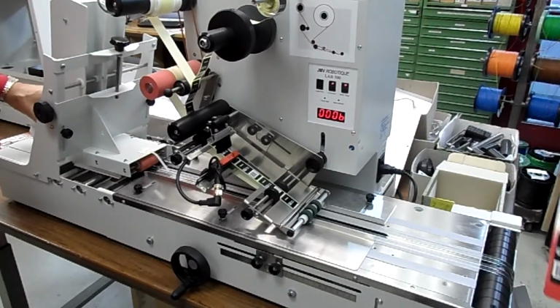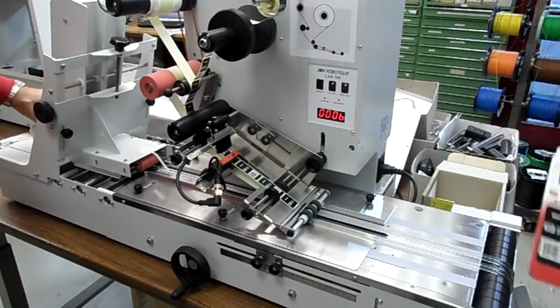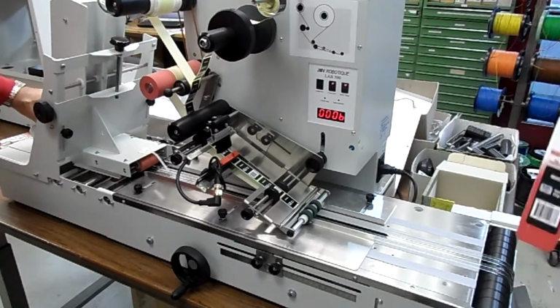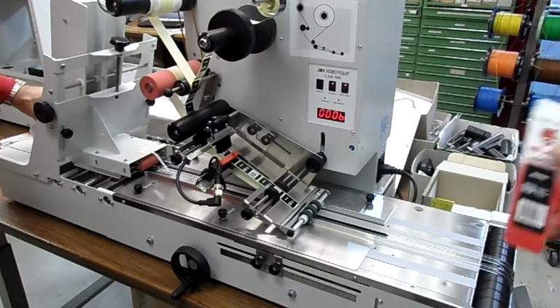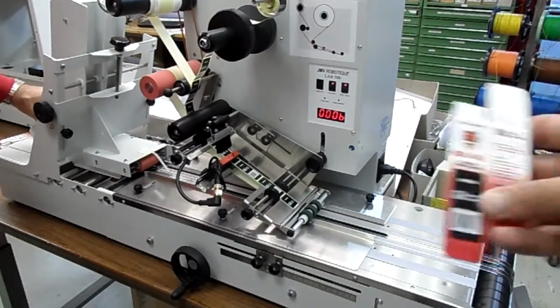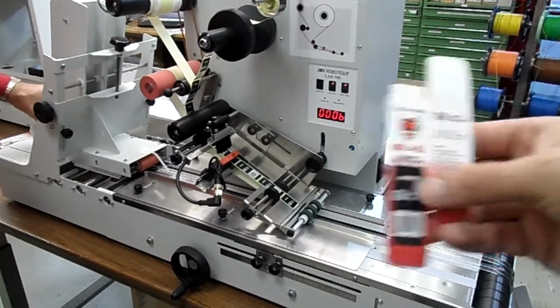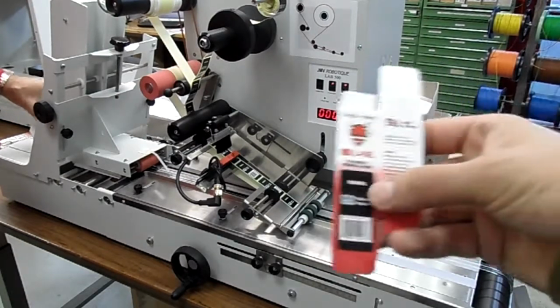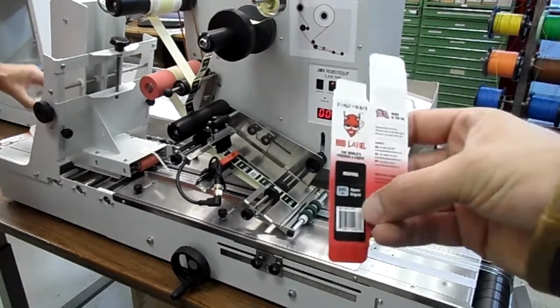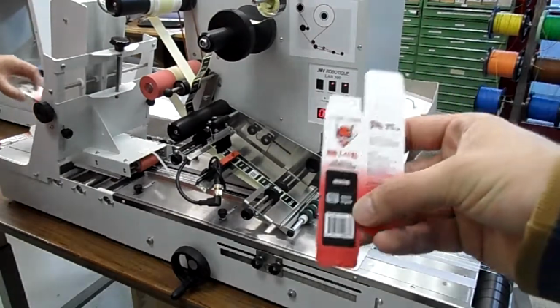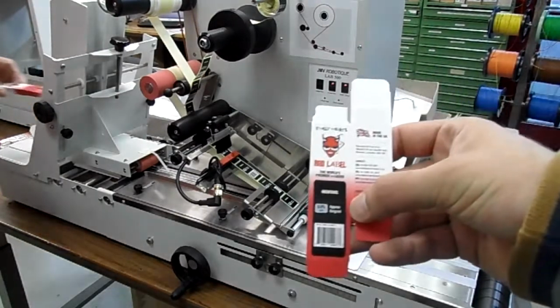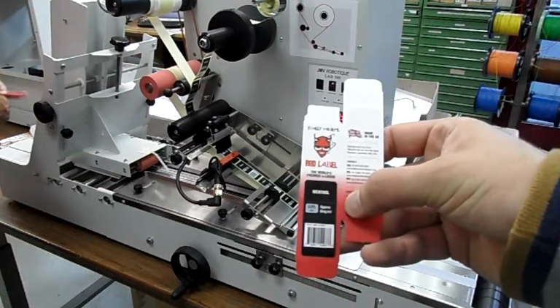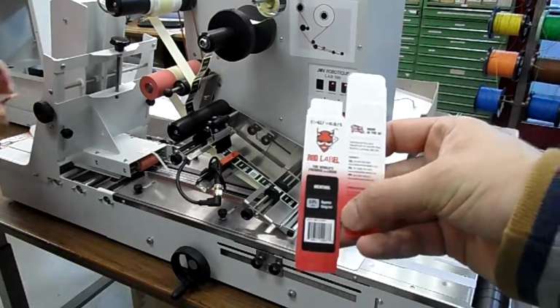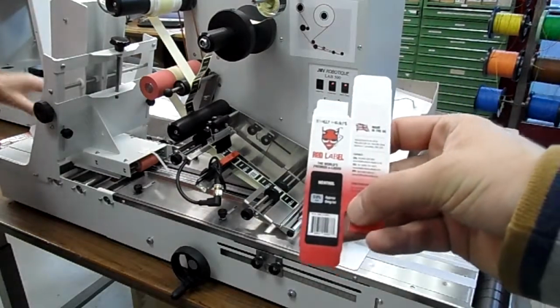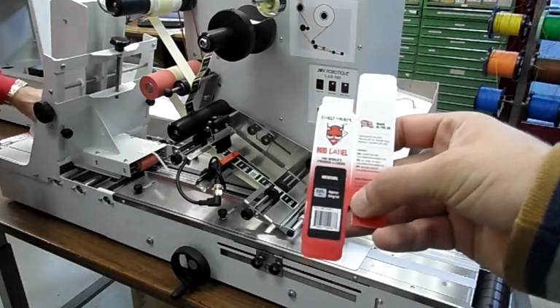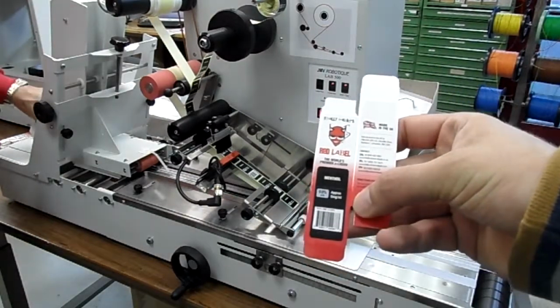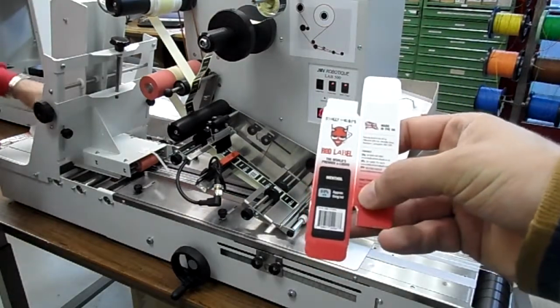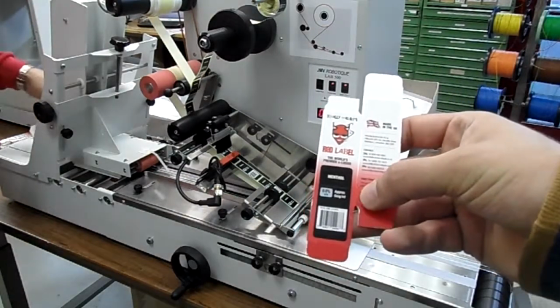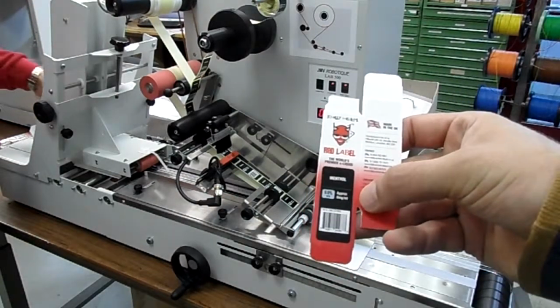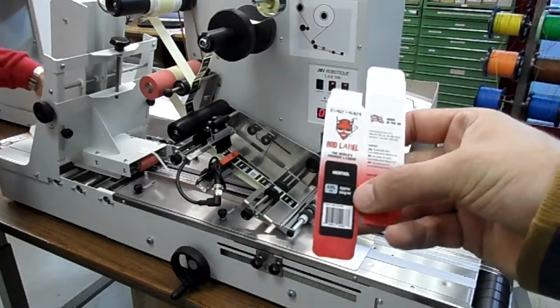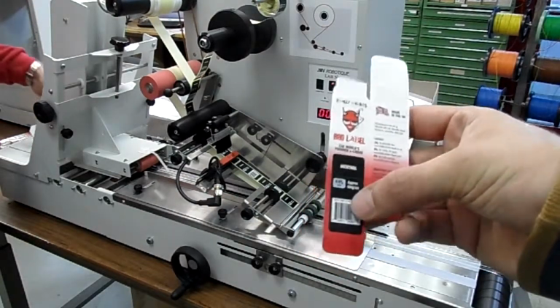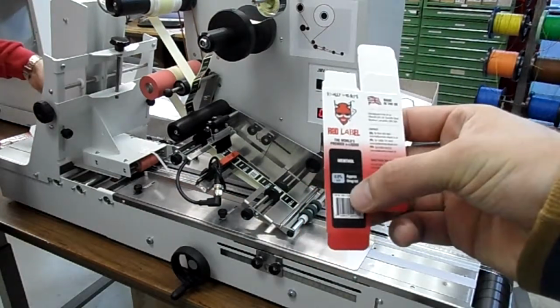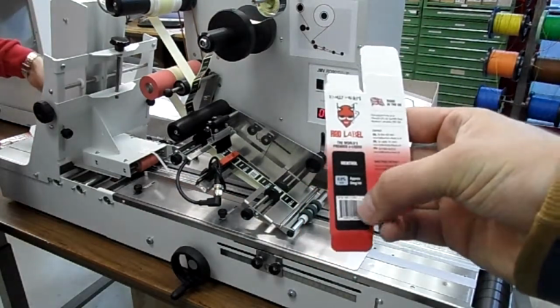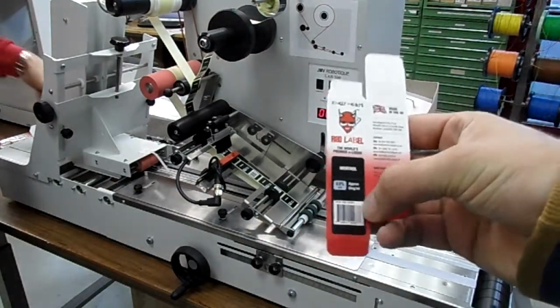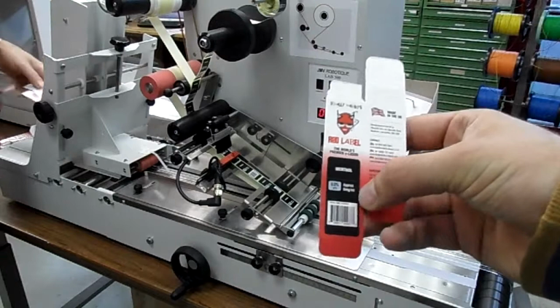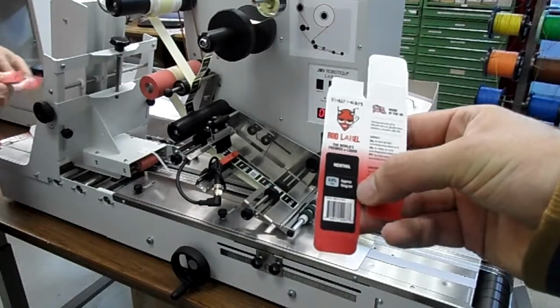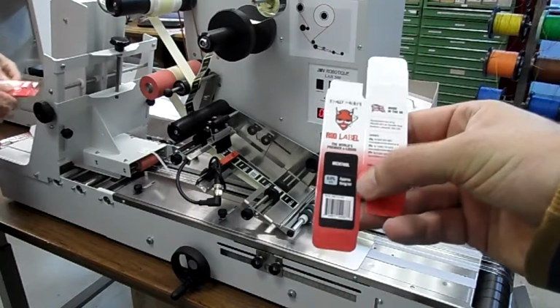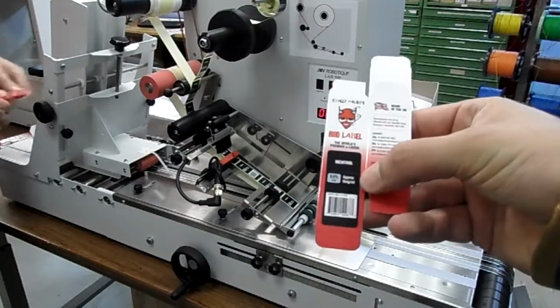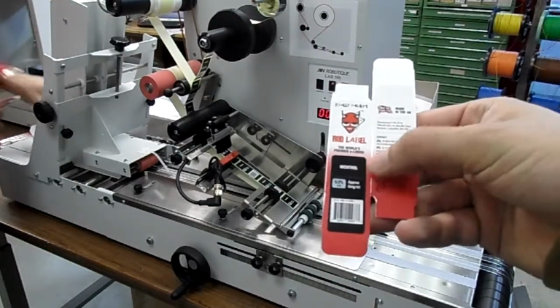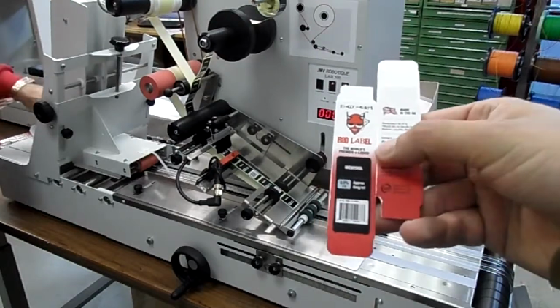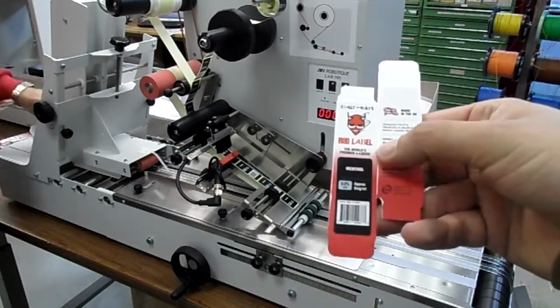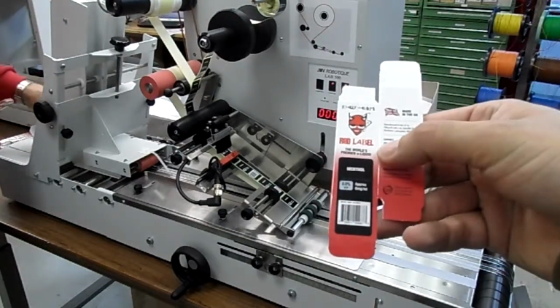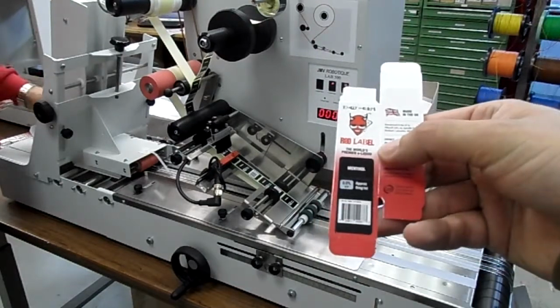As you can see, always aligned at the right position. Here is the barcode sticker you provided.